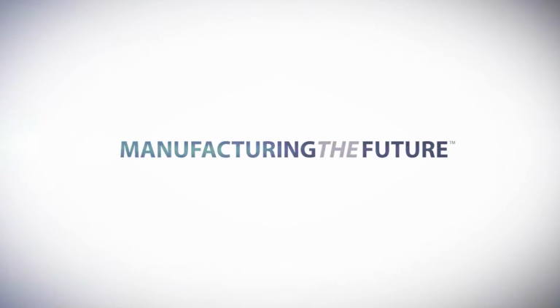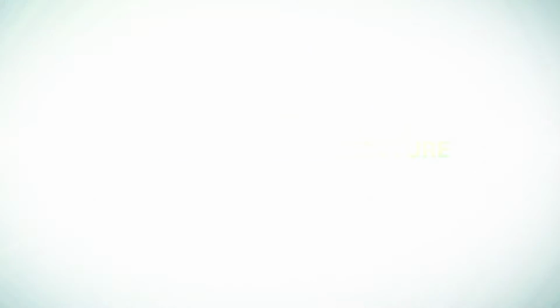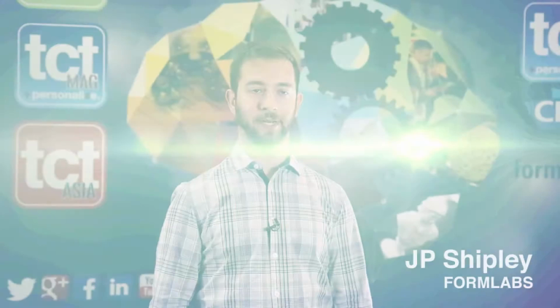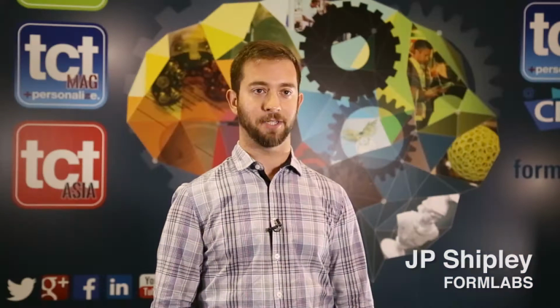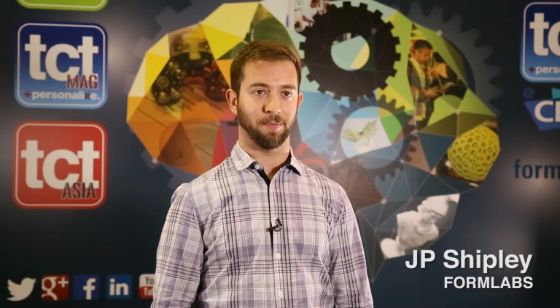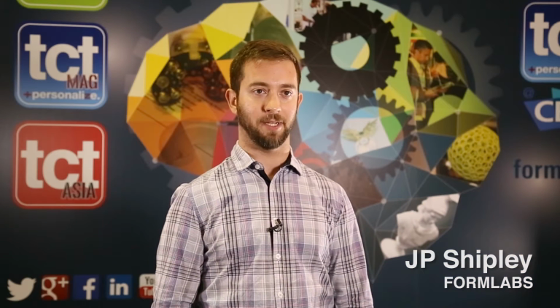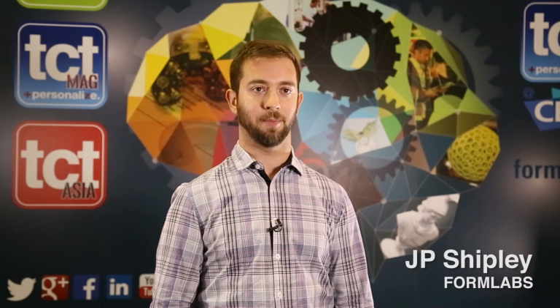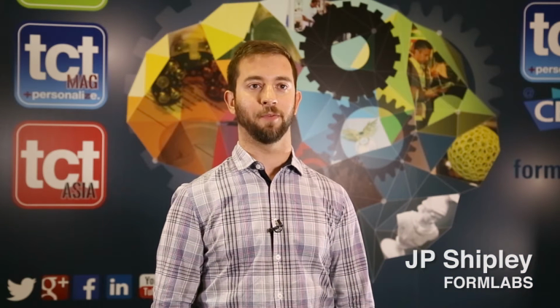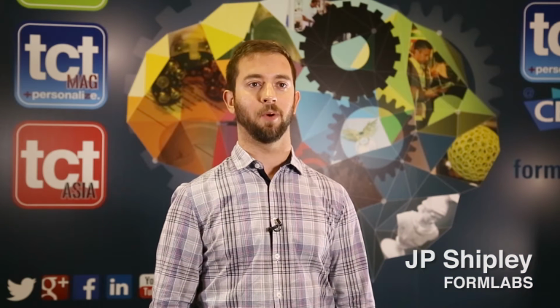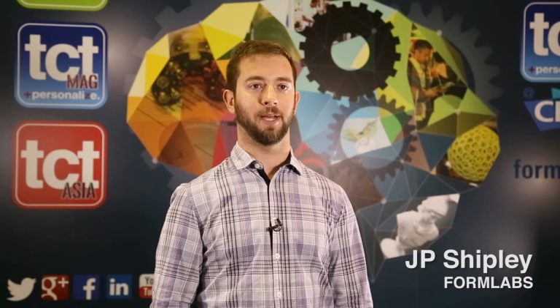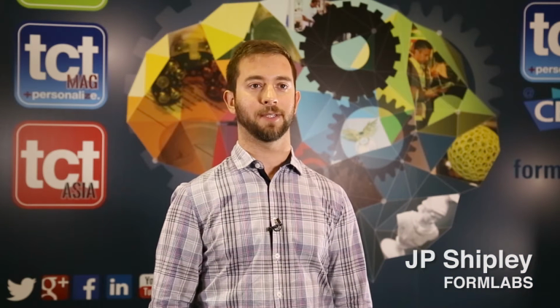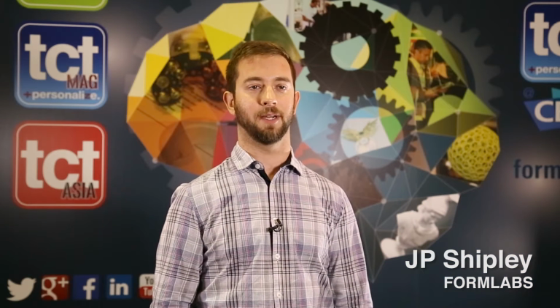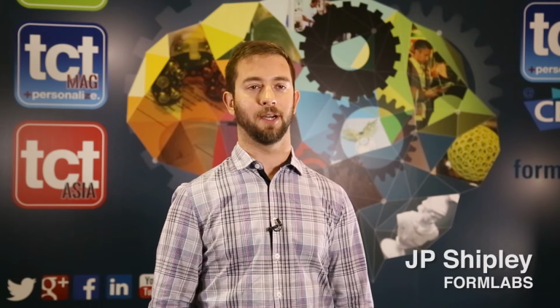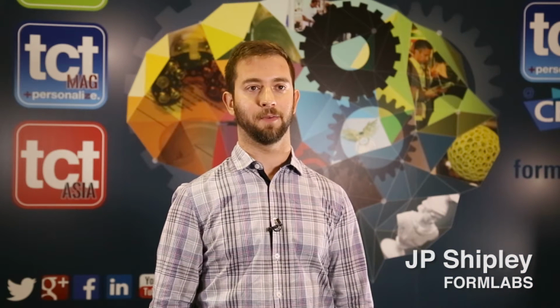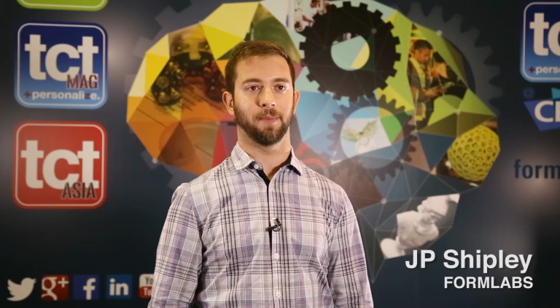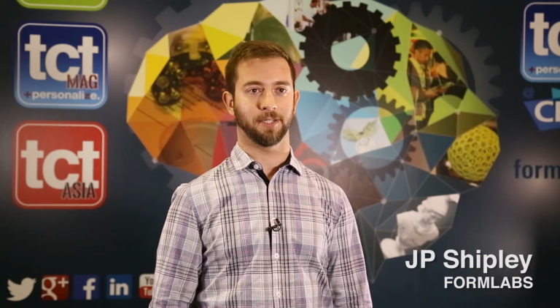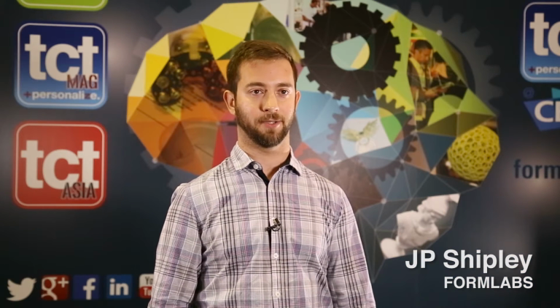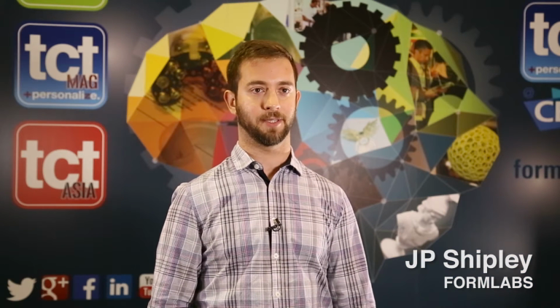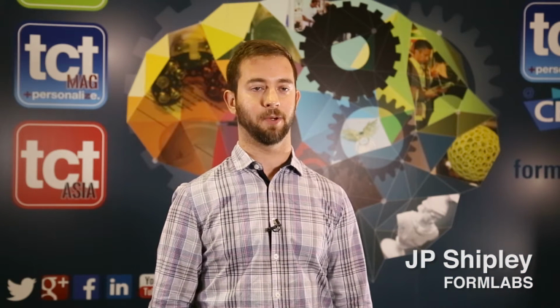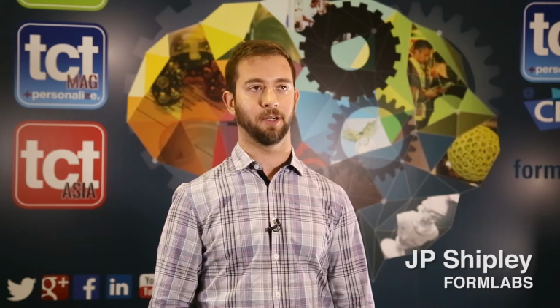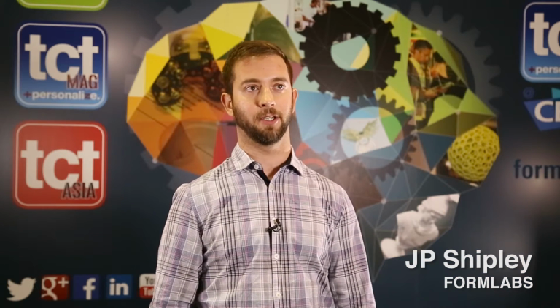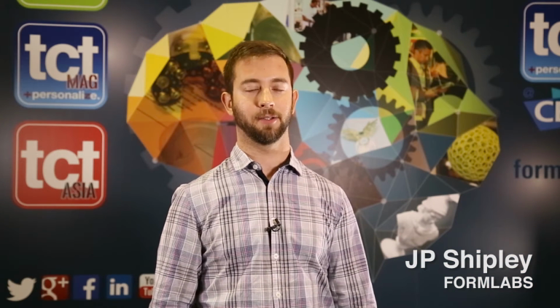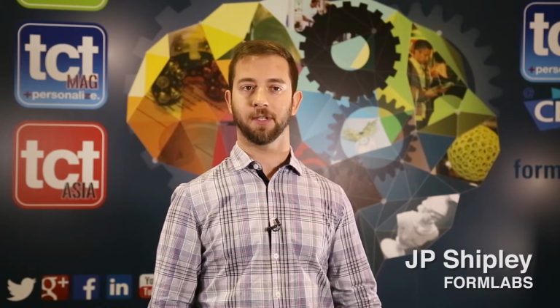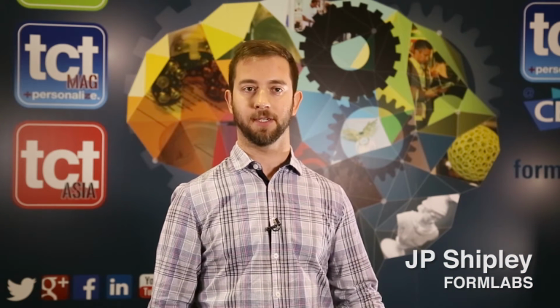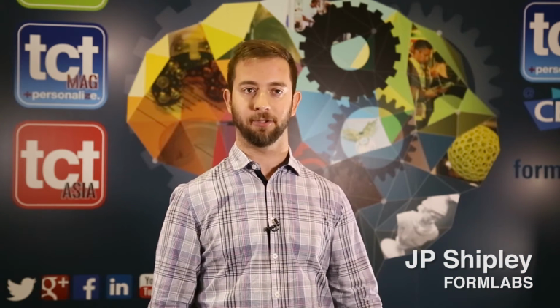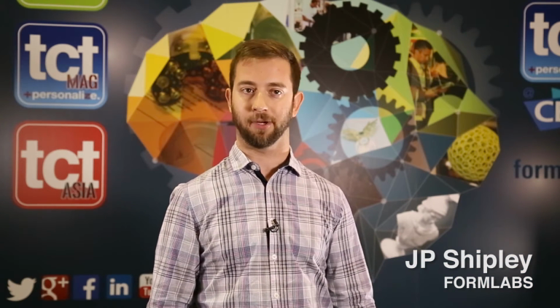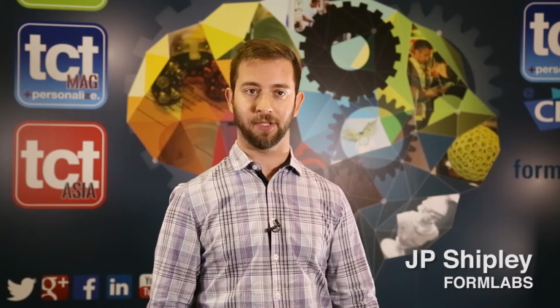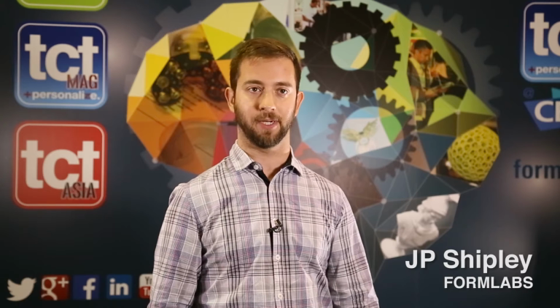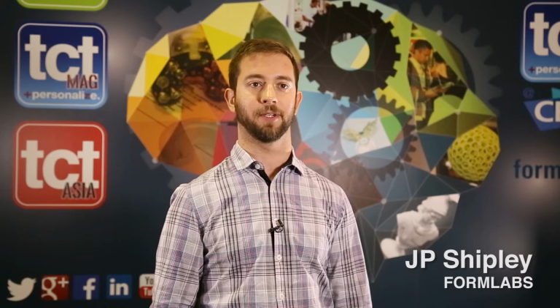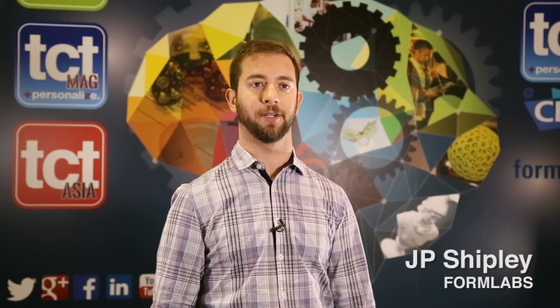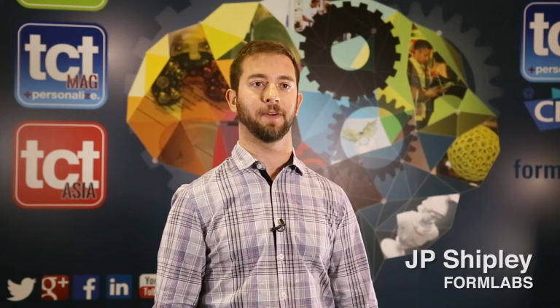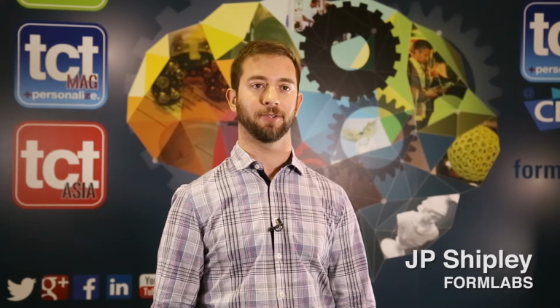My name is JP. I'm with Formlabs from Massachusetts. We're a stereolithography 3D printer manufacturer.